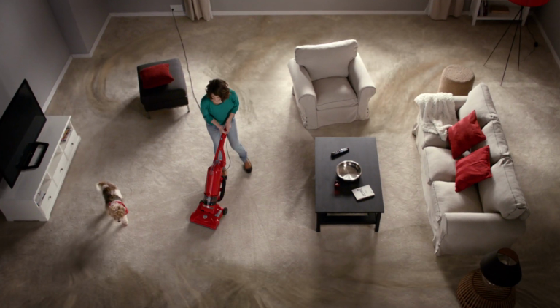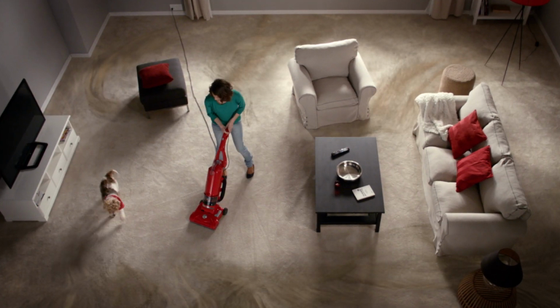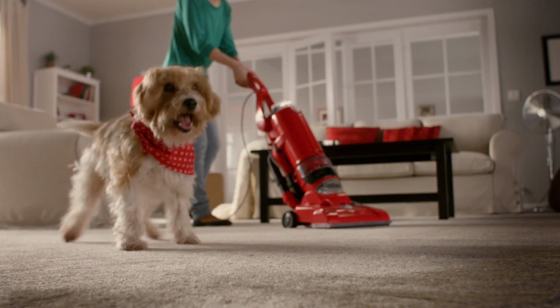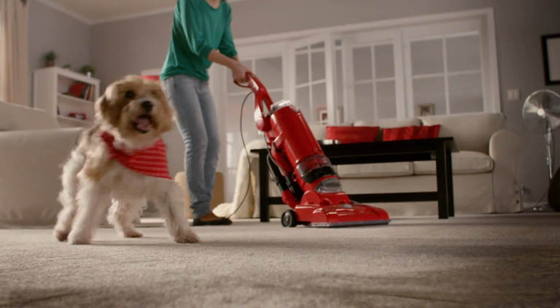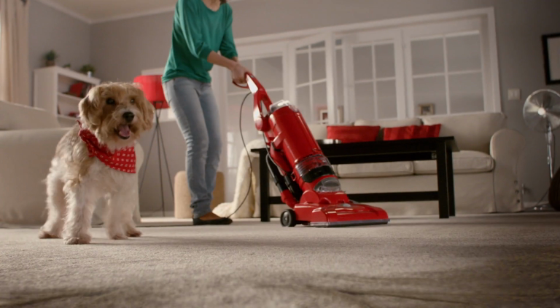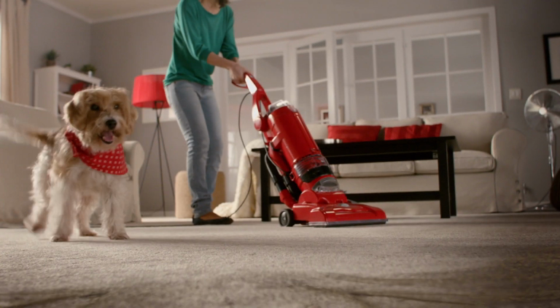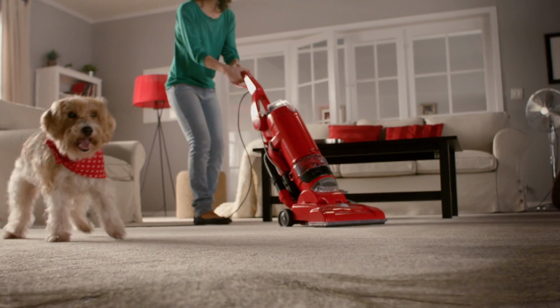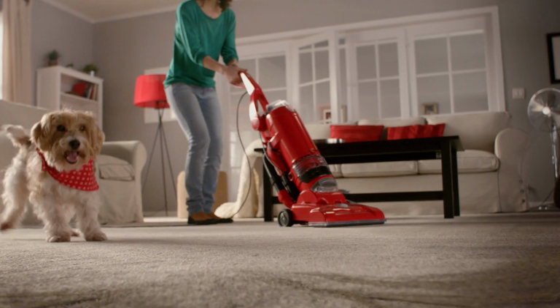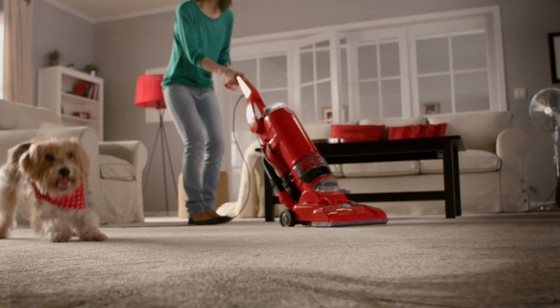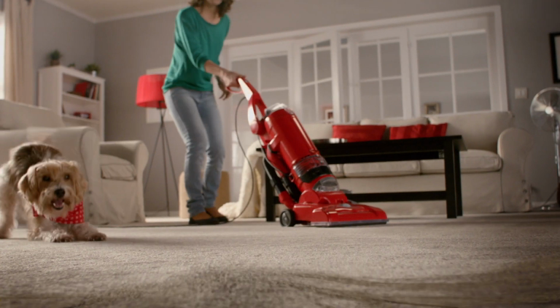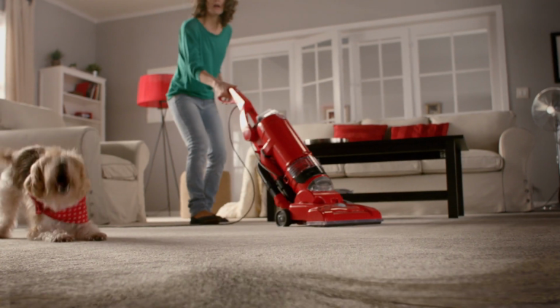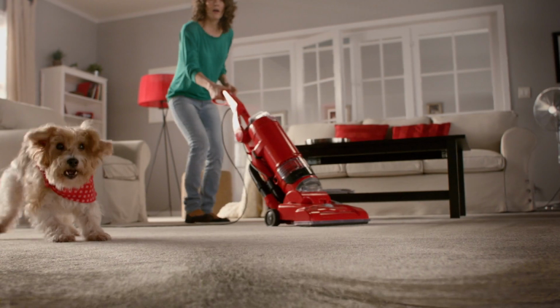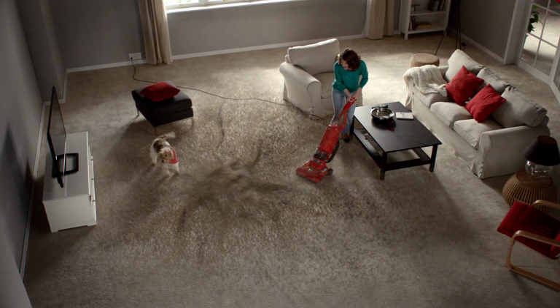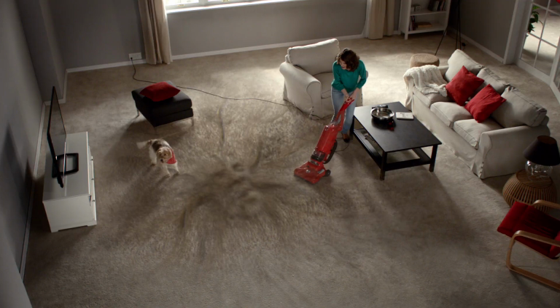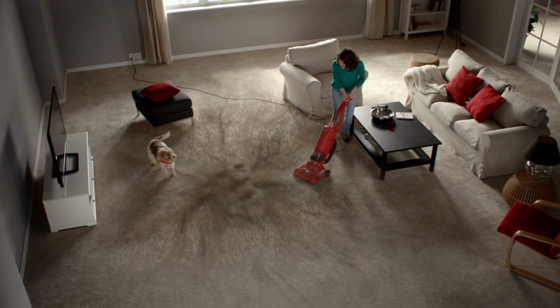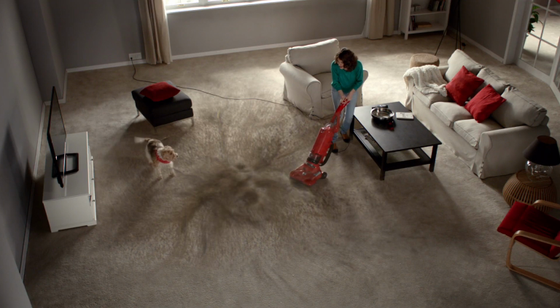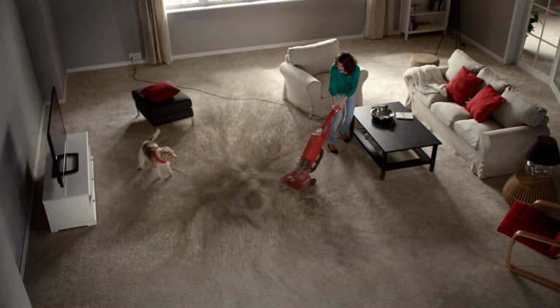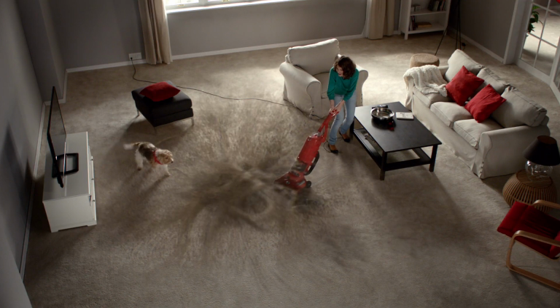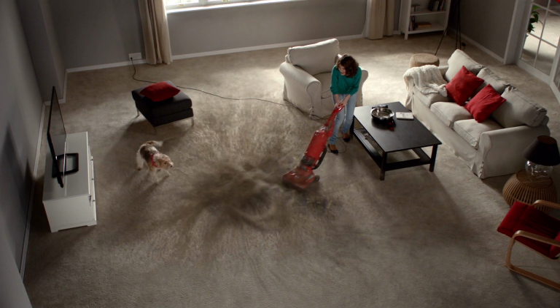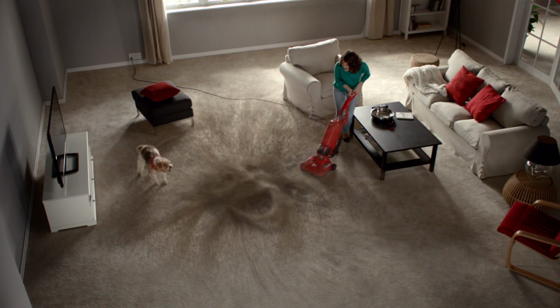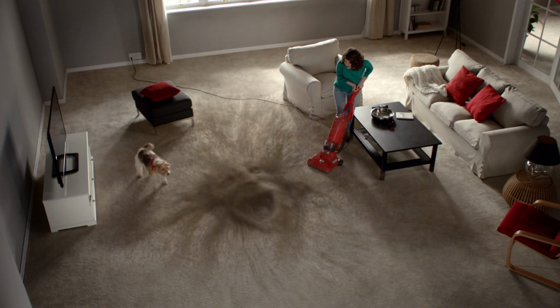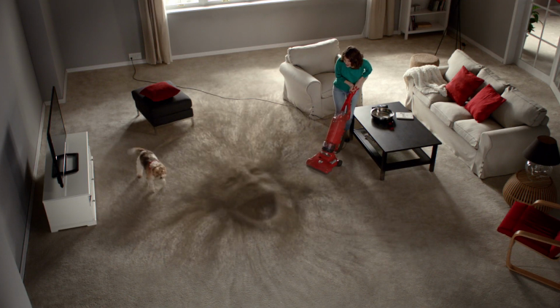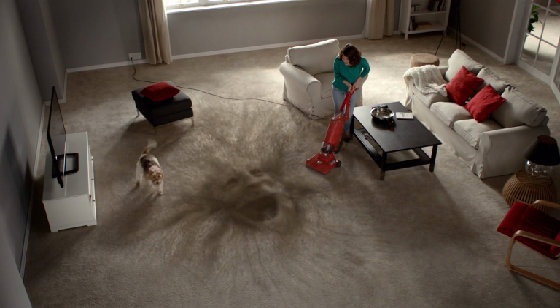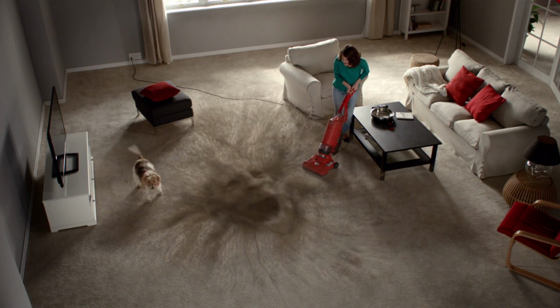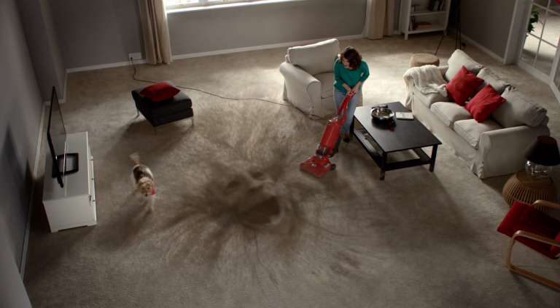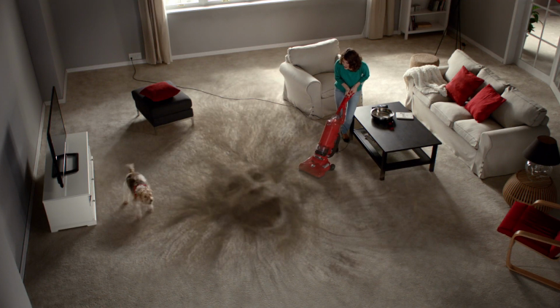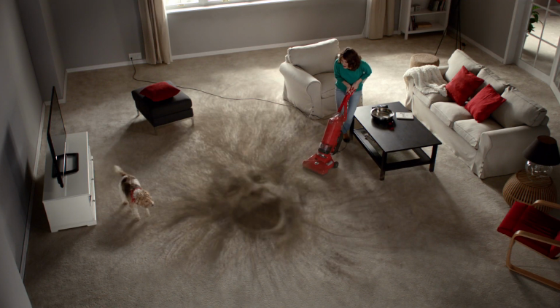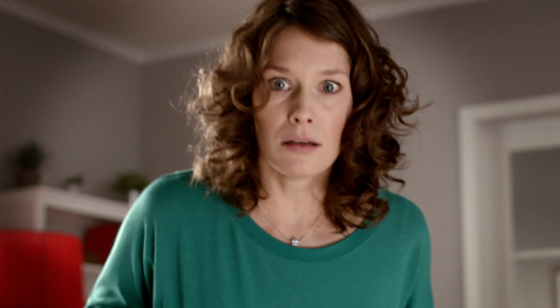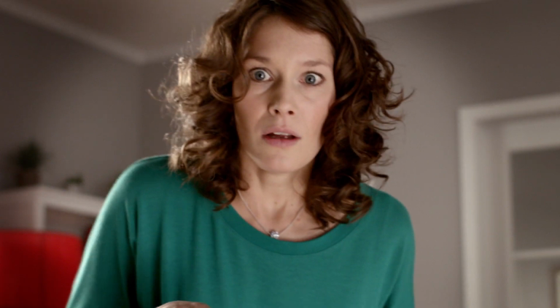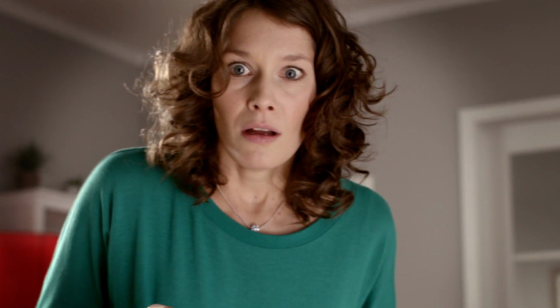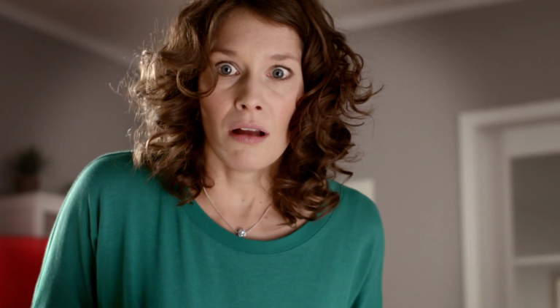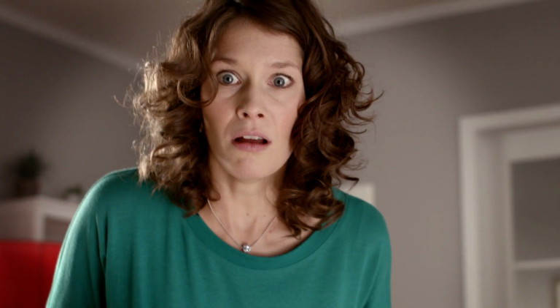While your carpets may appear clean, it's scary how much dirt your vacuum can leave behind.